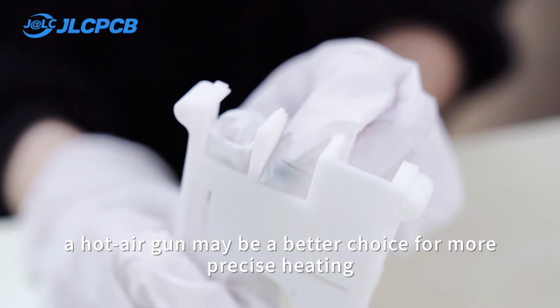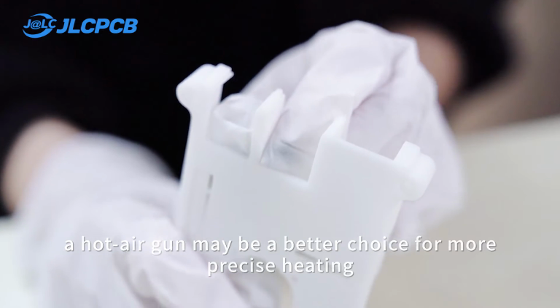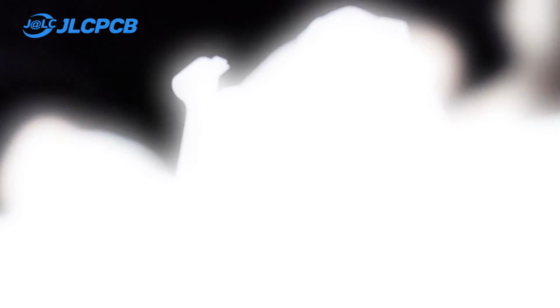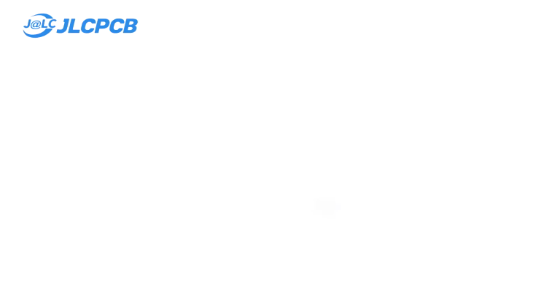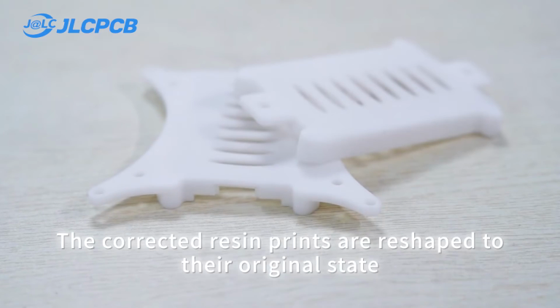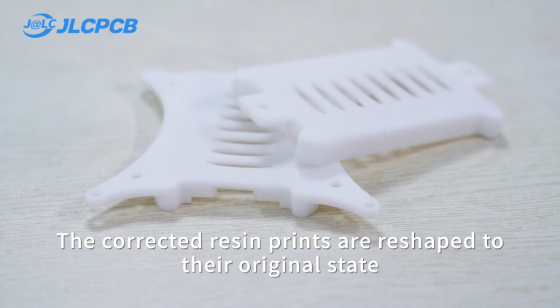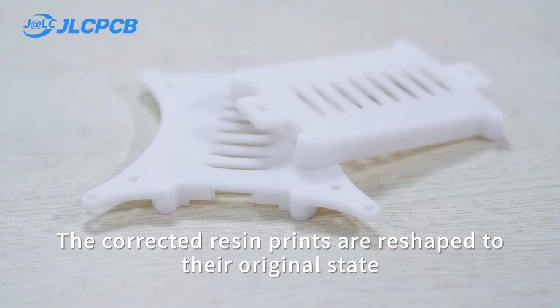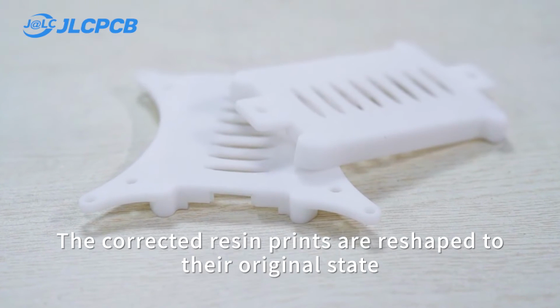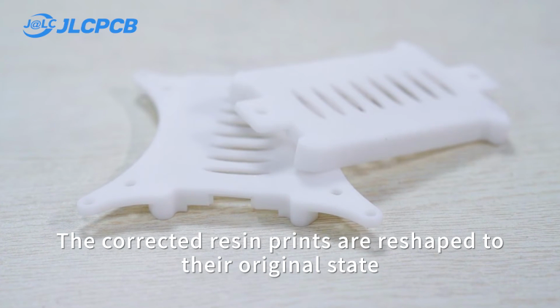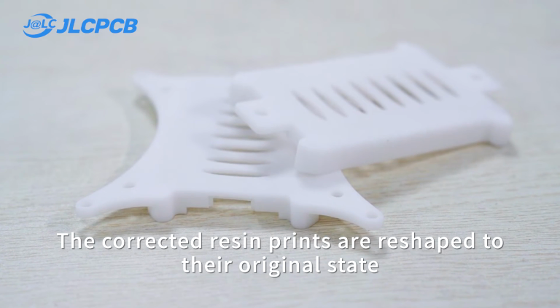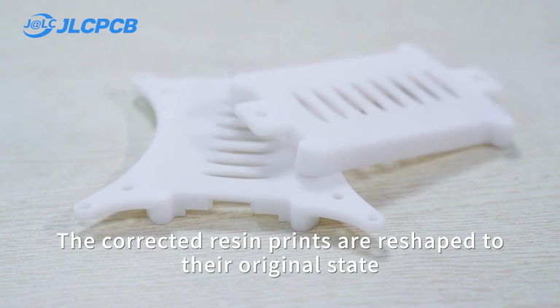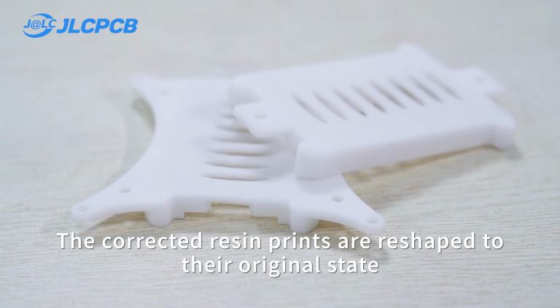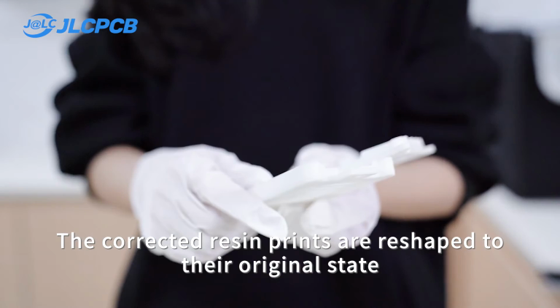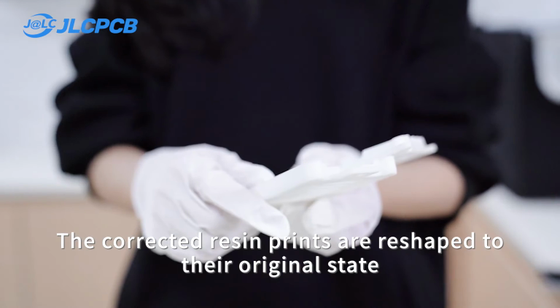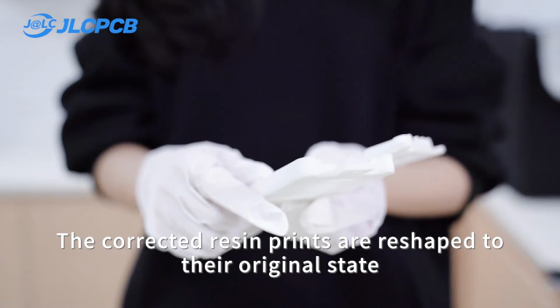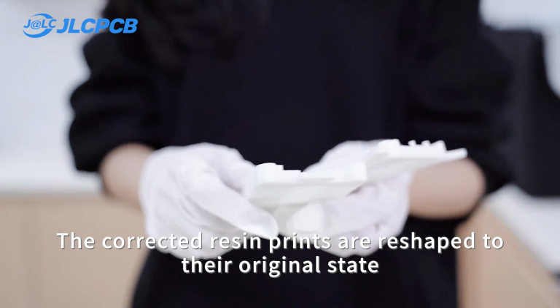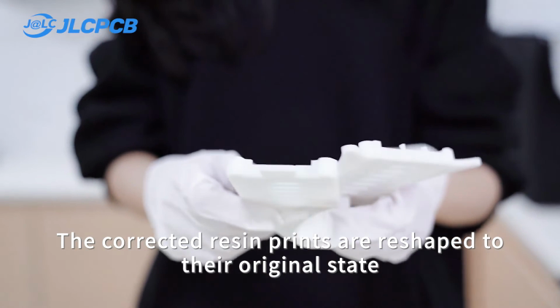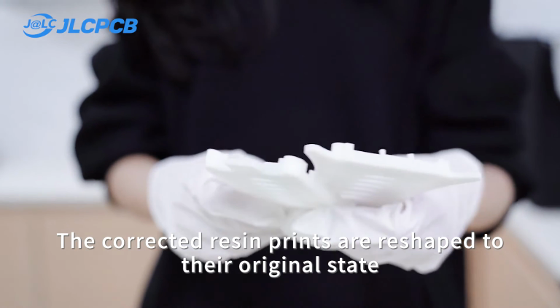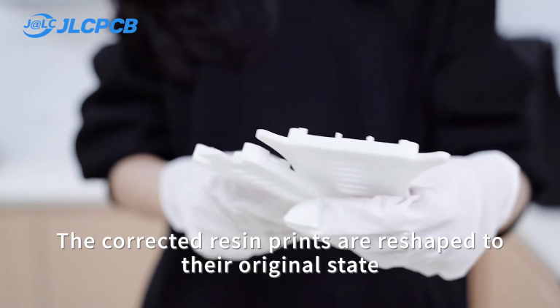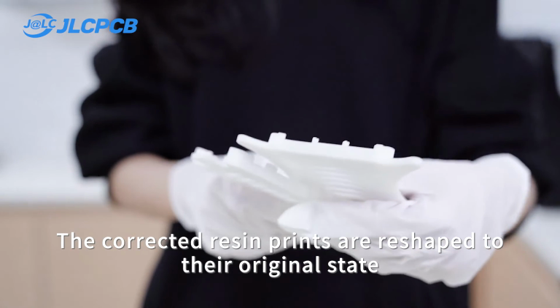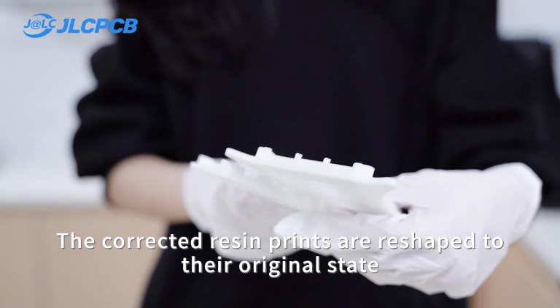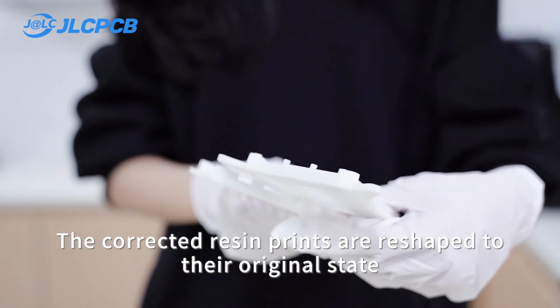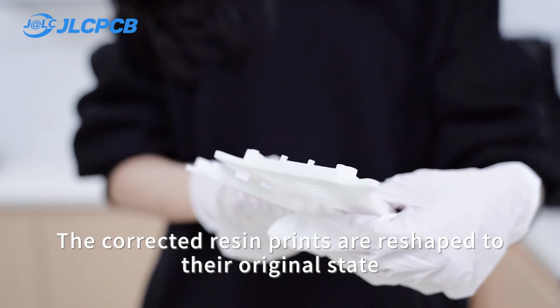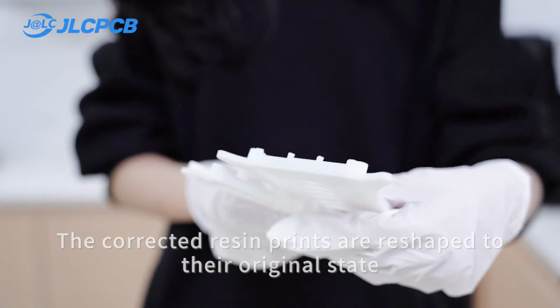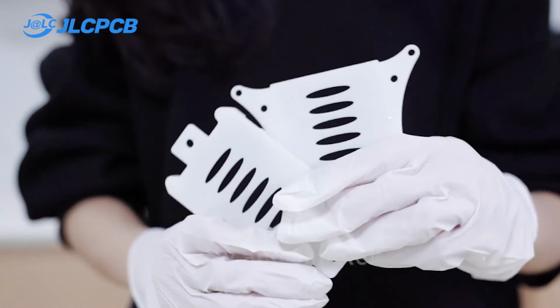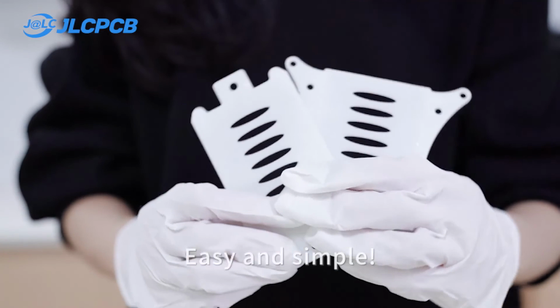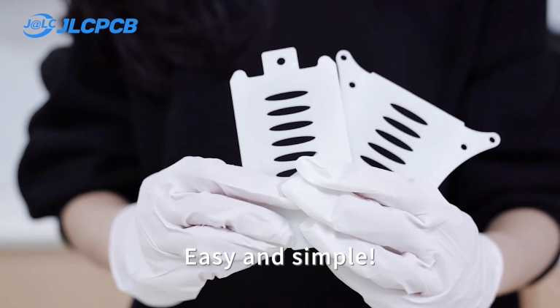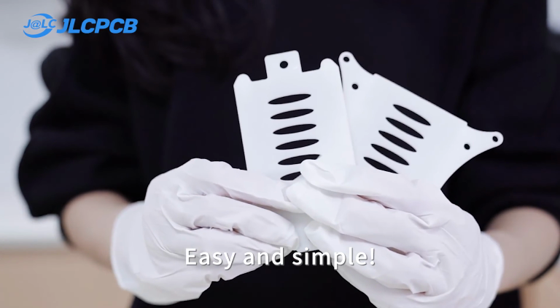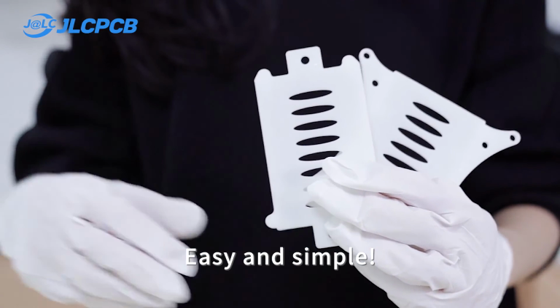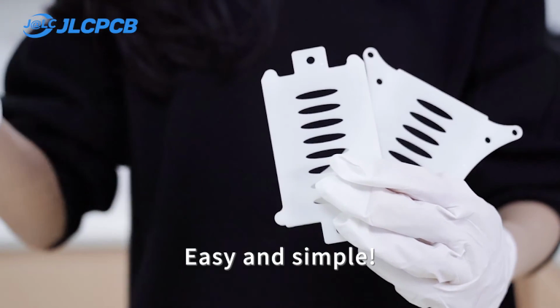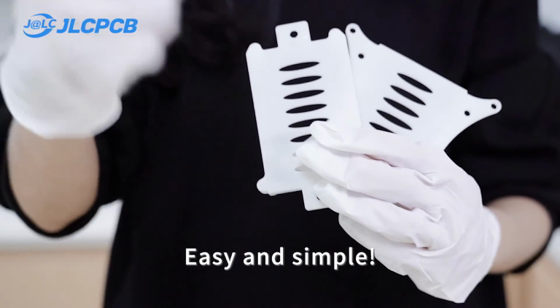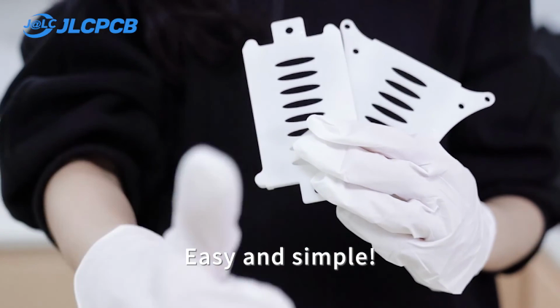The corrected resin print is reshaped to its original state — easy and simple.